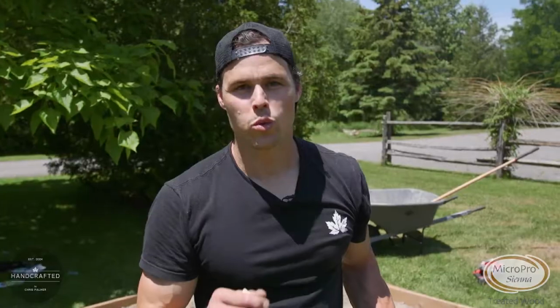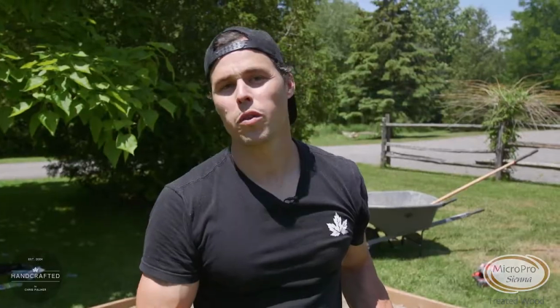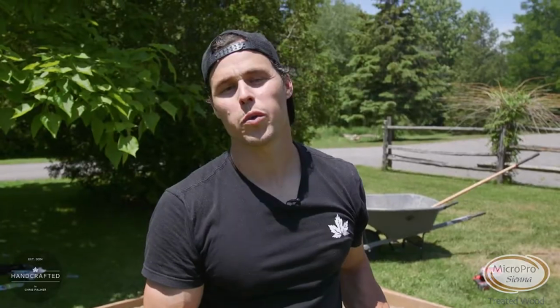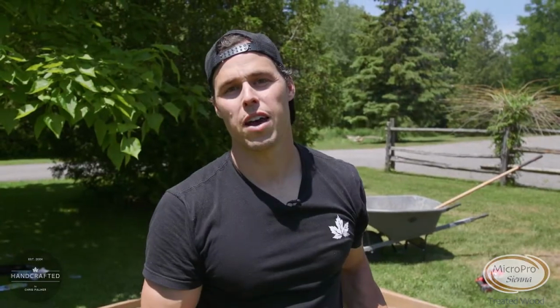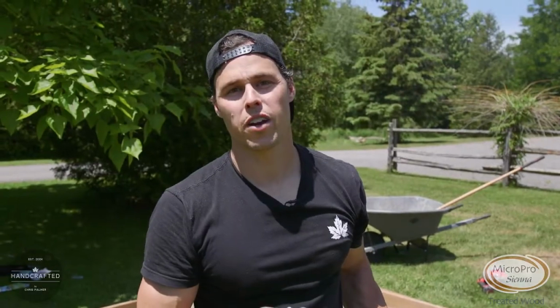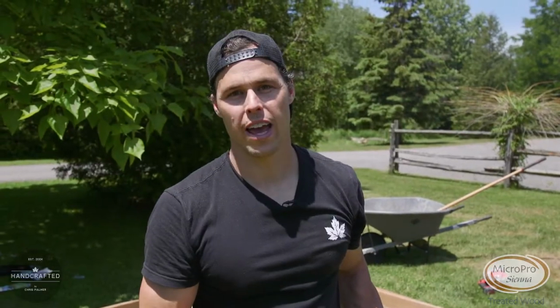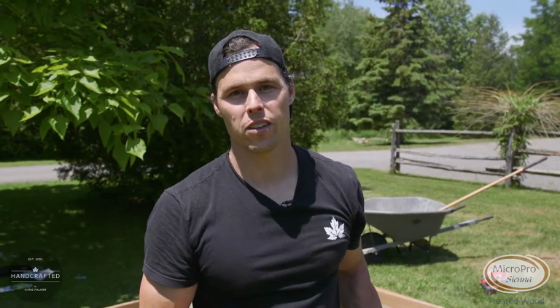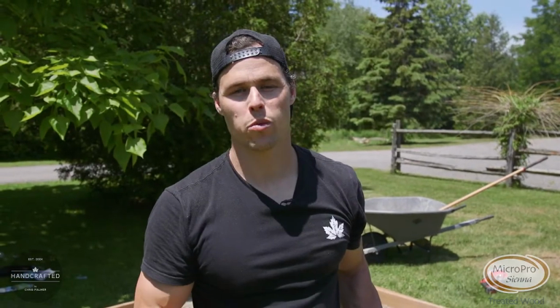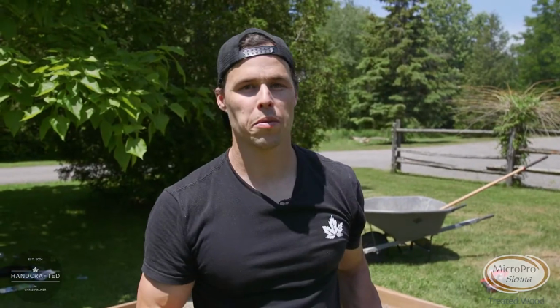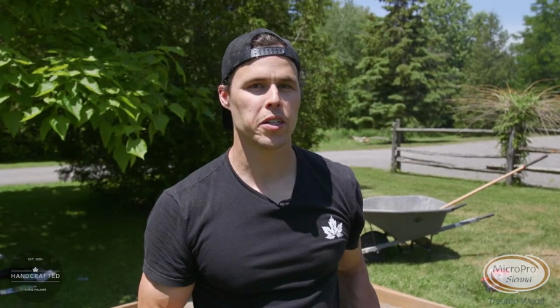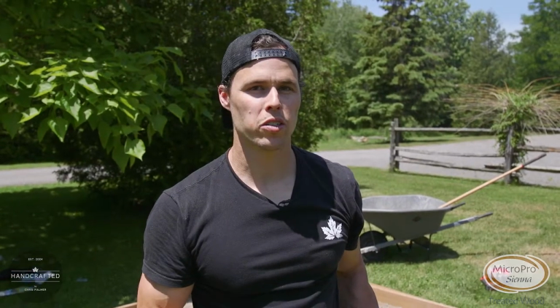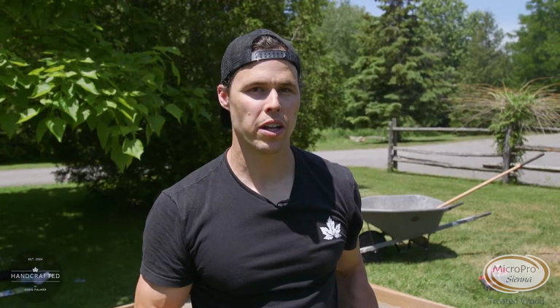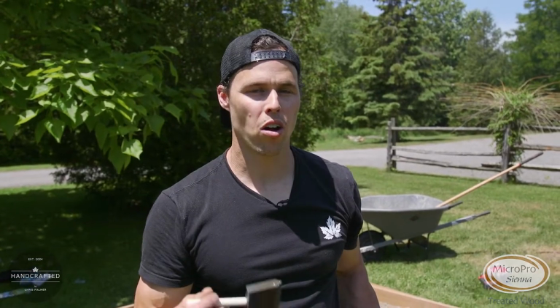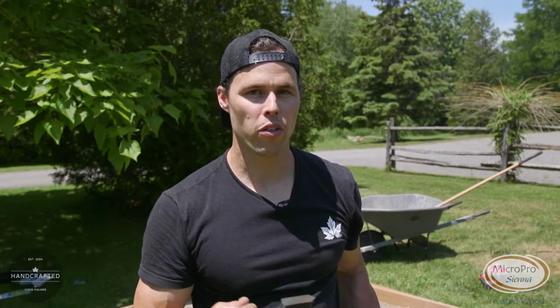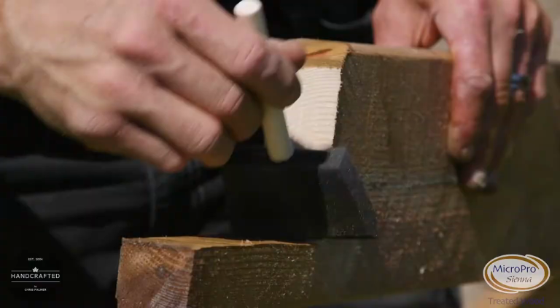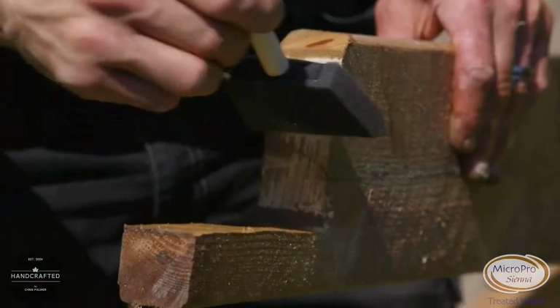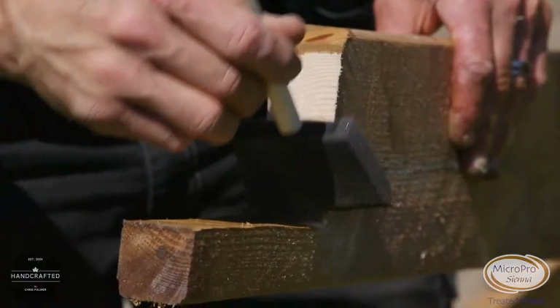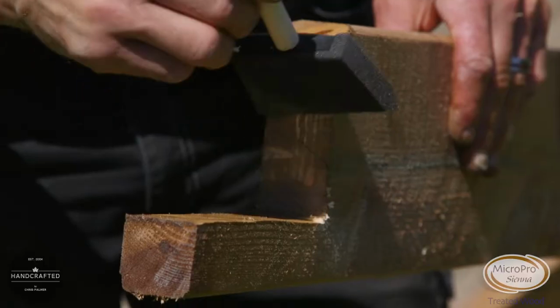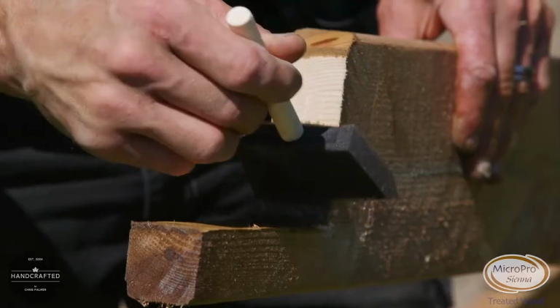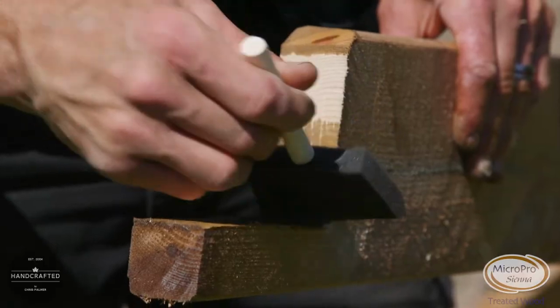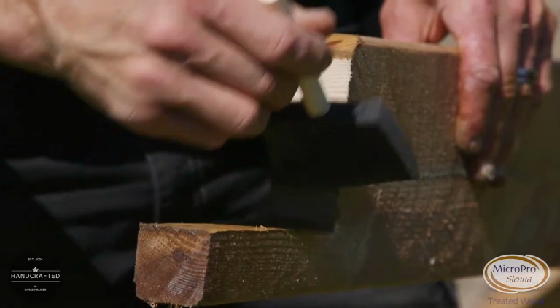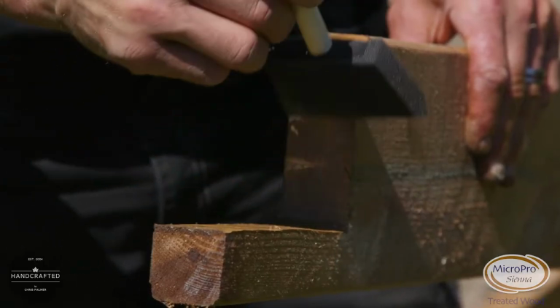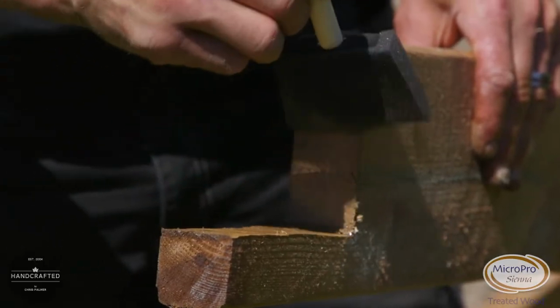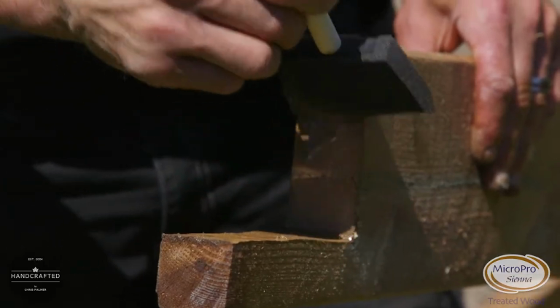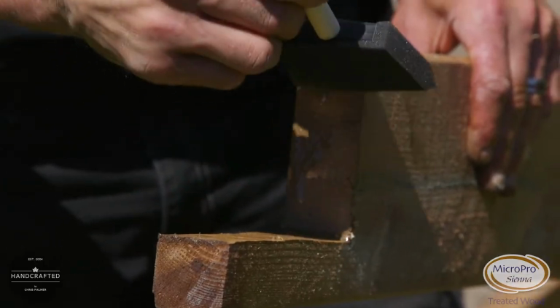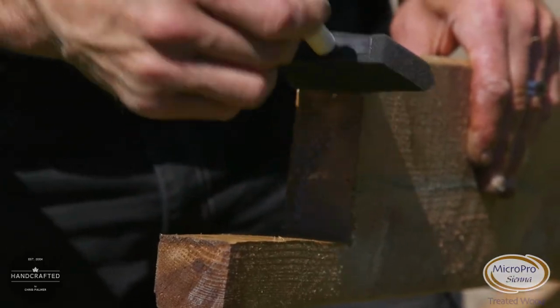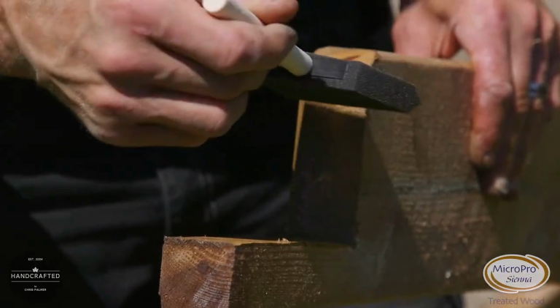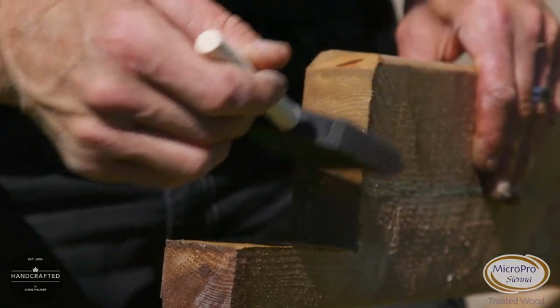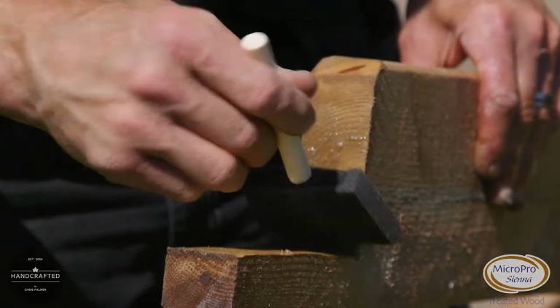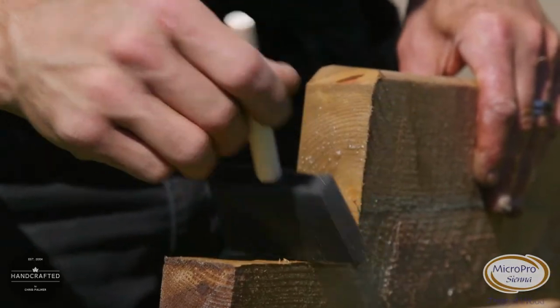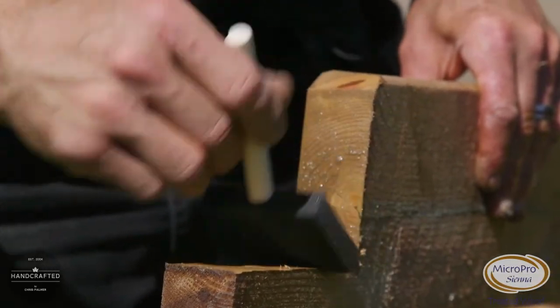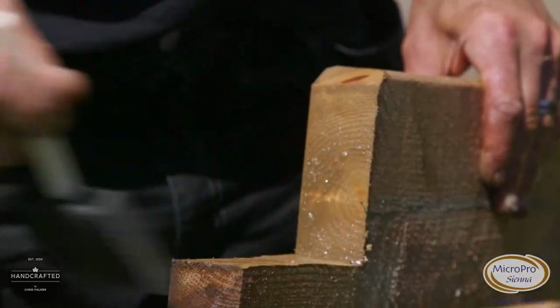Wherever we have cut ends, we want to make sure that all the untreated wood that's been exposed is retreated with a cut and seal.